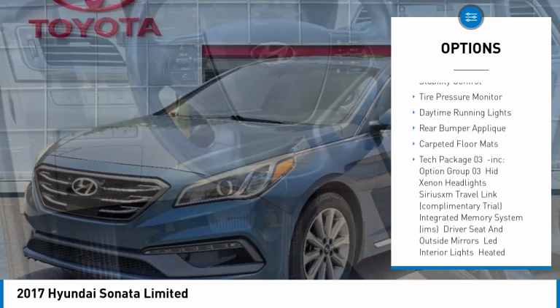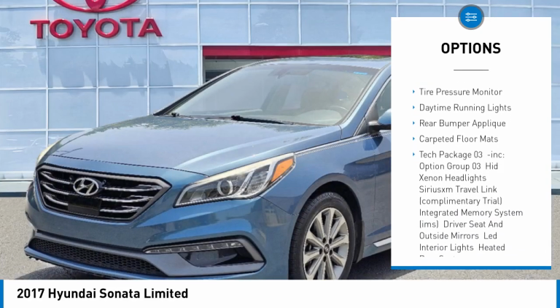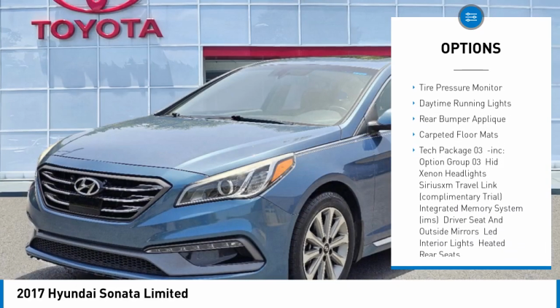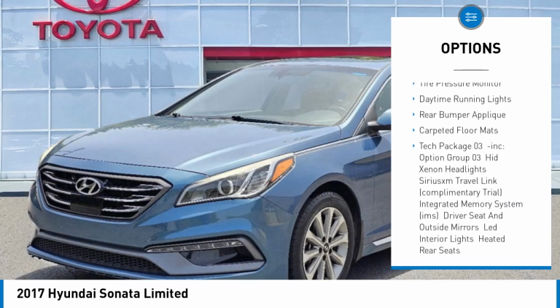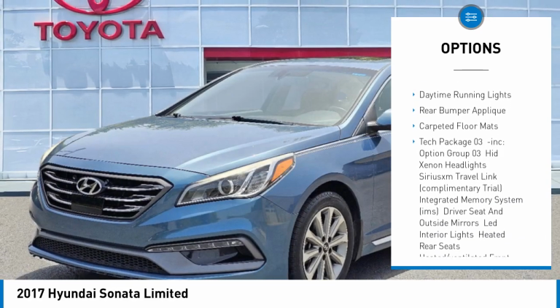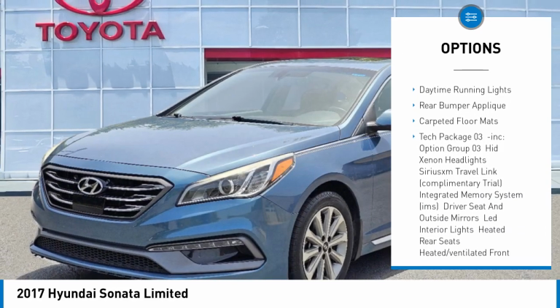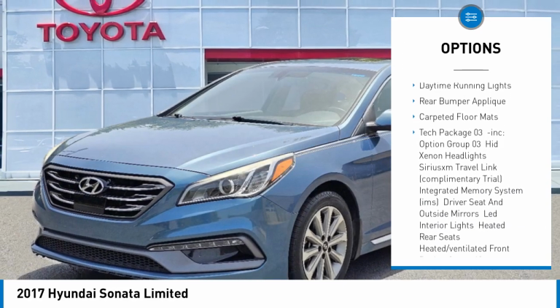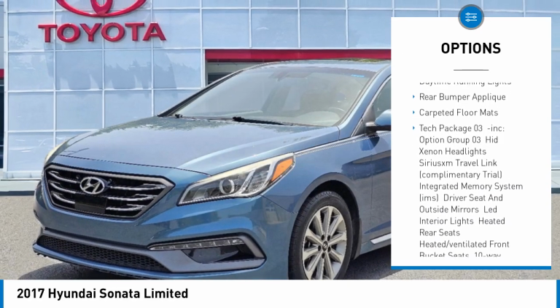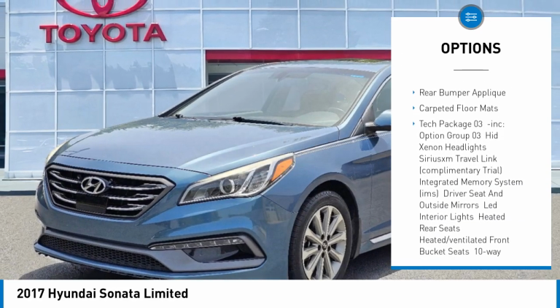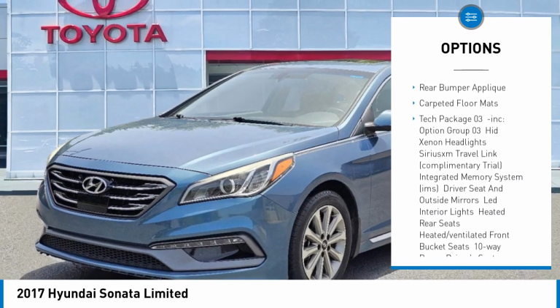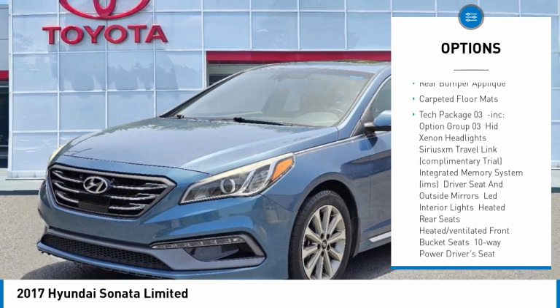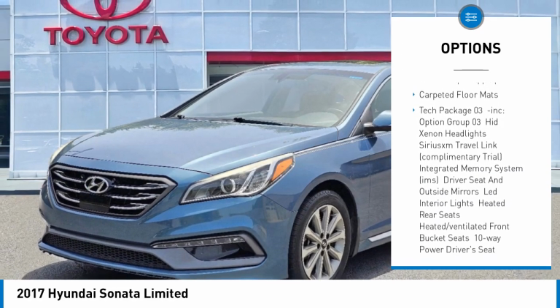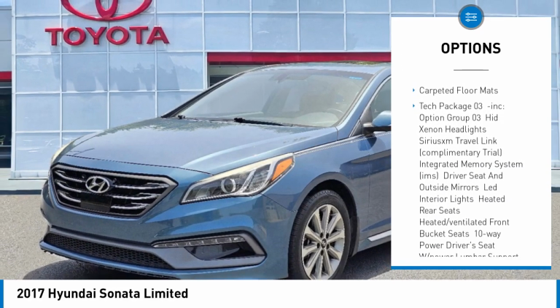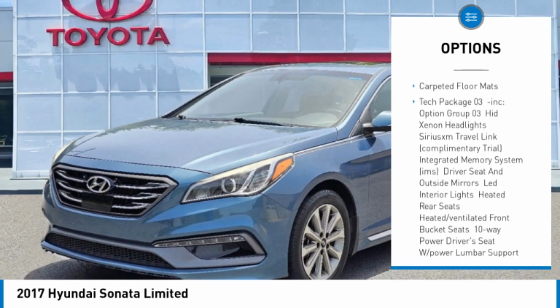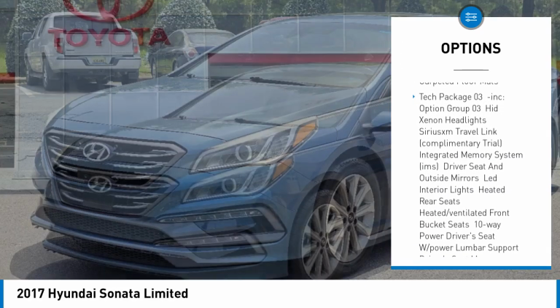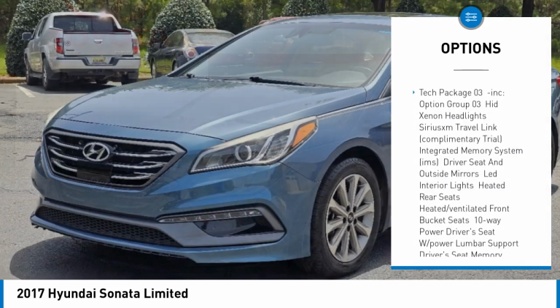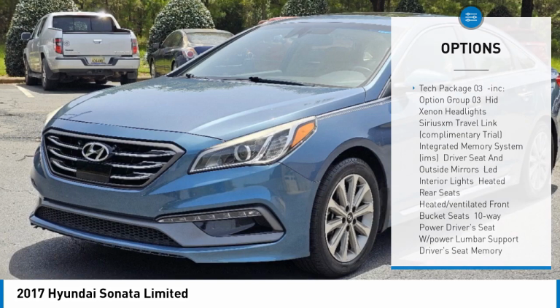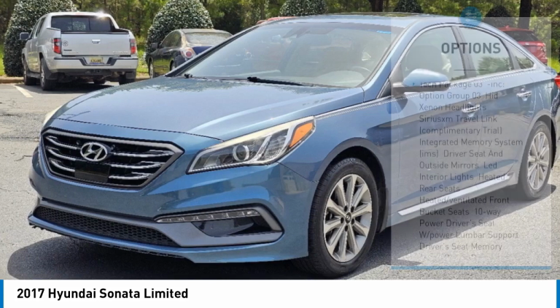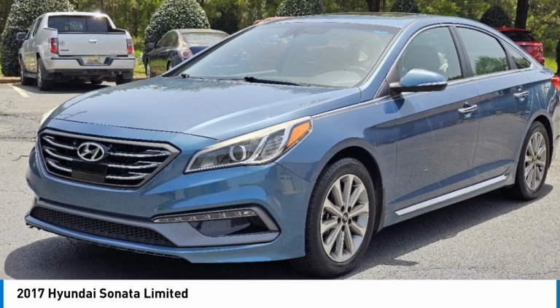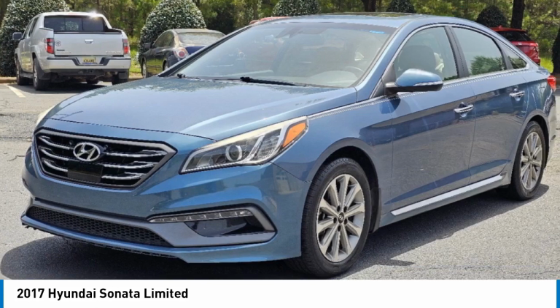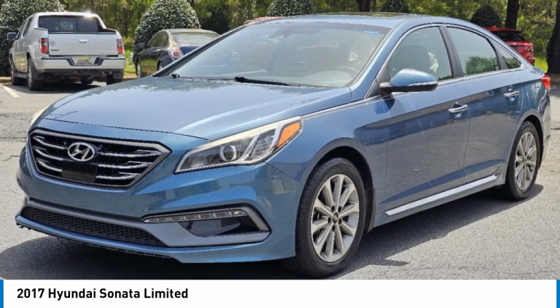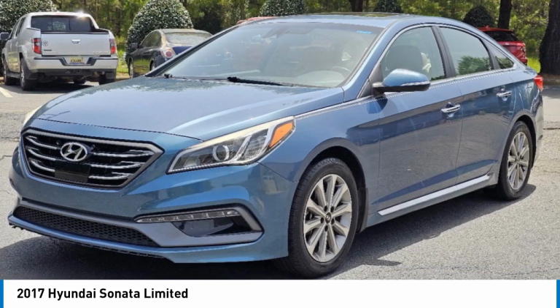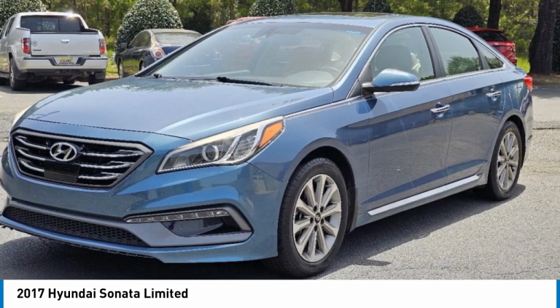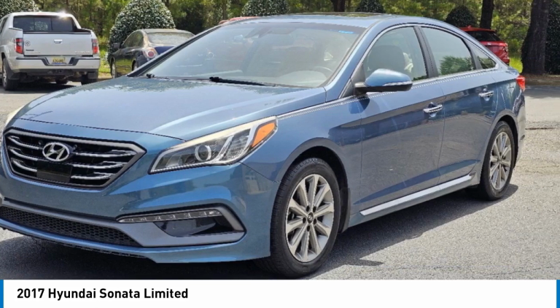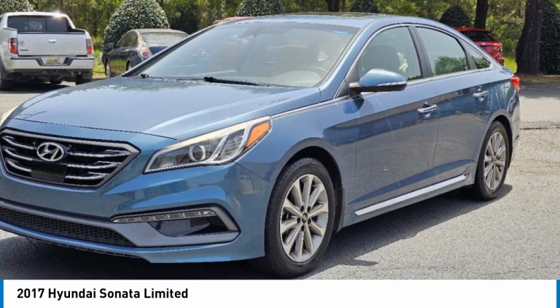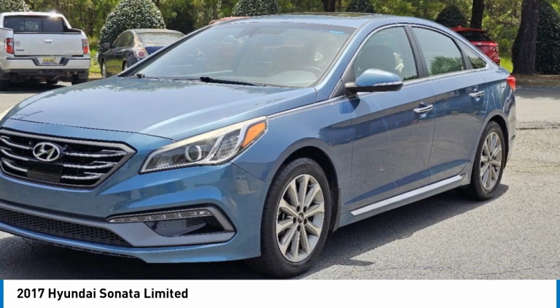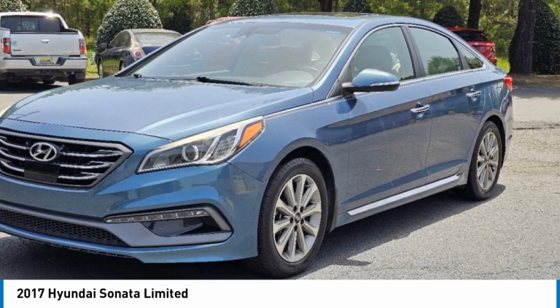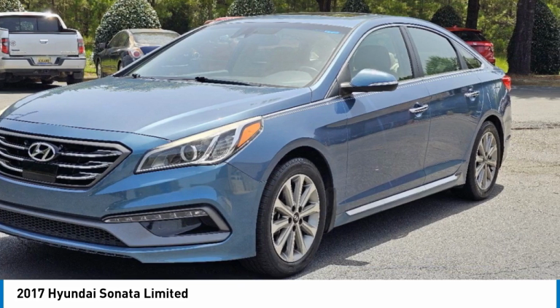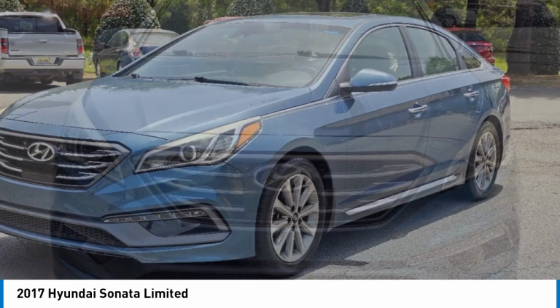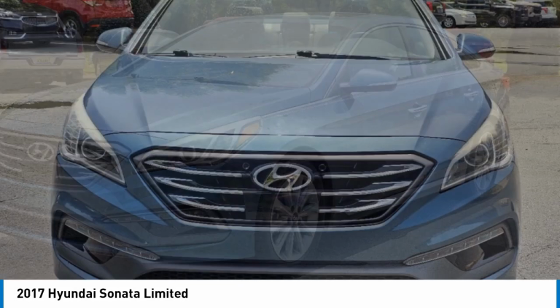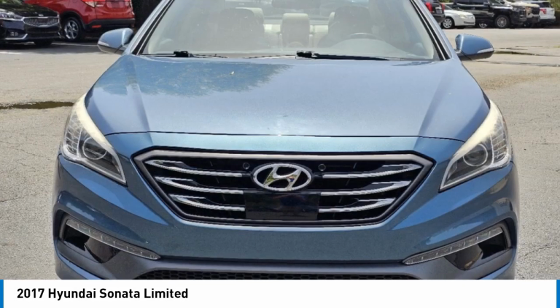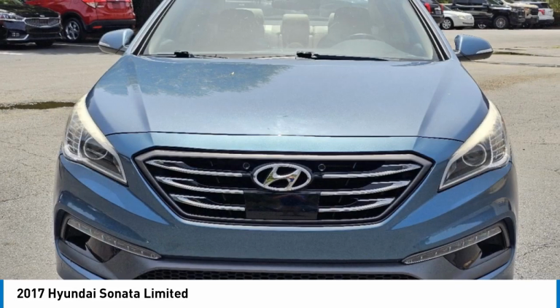Remote engine start, brake assist, stability control, tire pressure monitor, and daytime running lights.